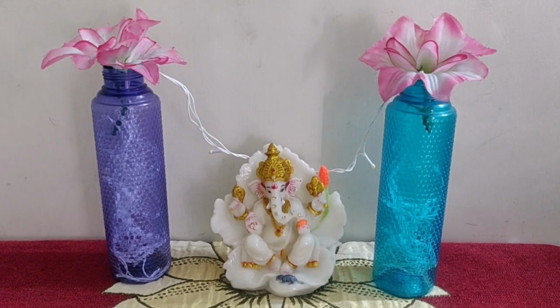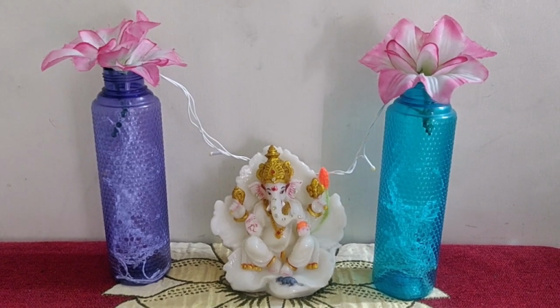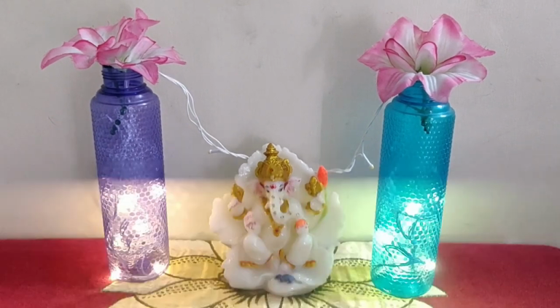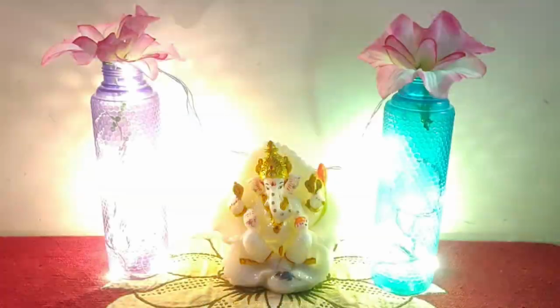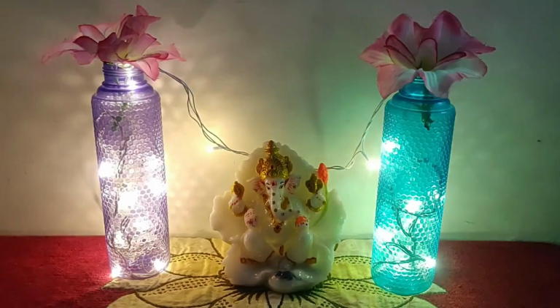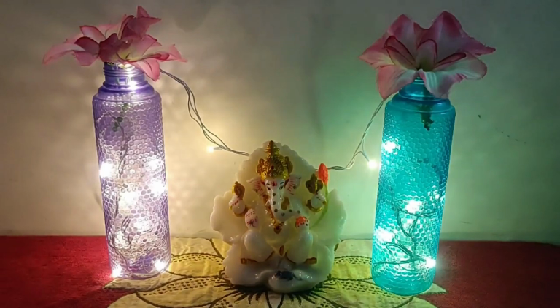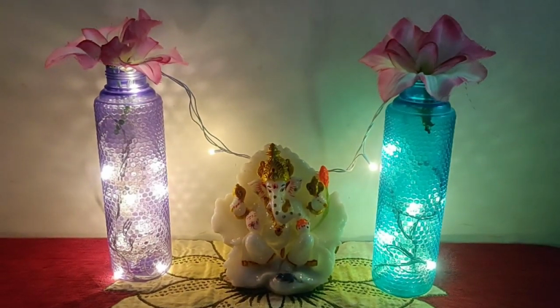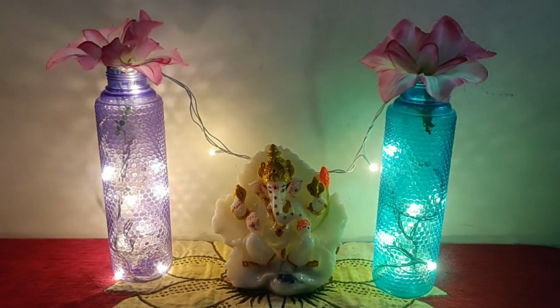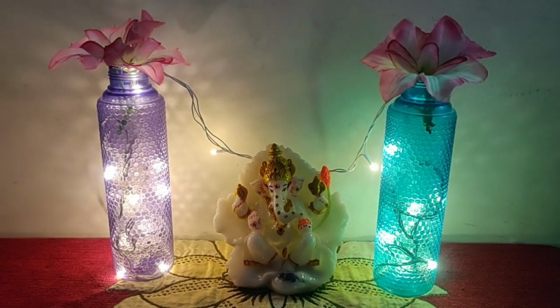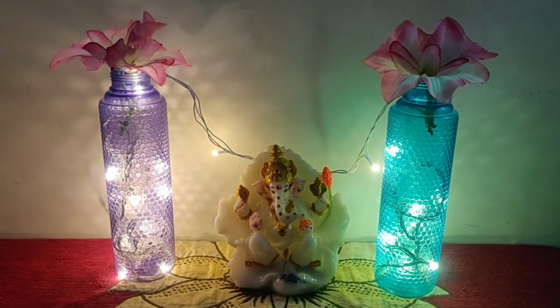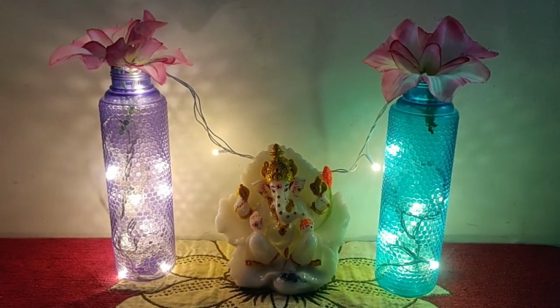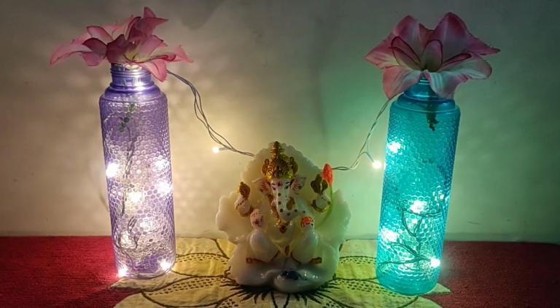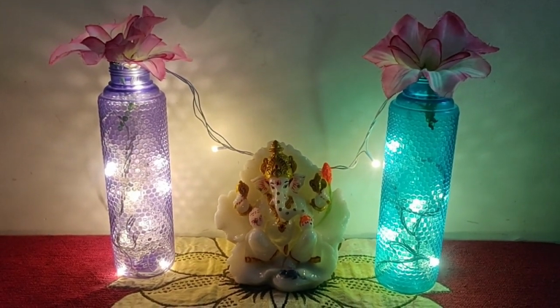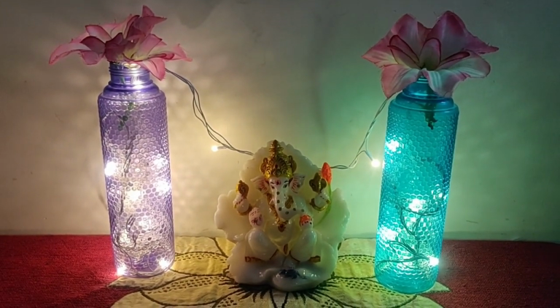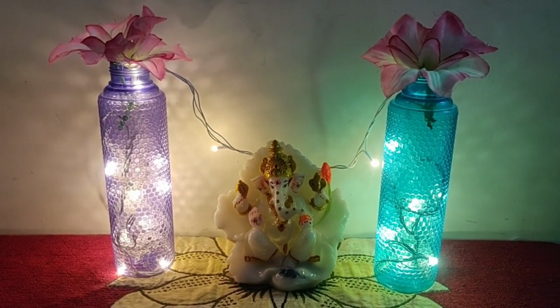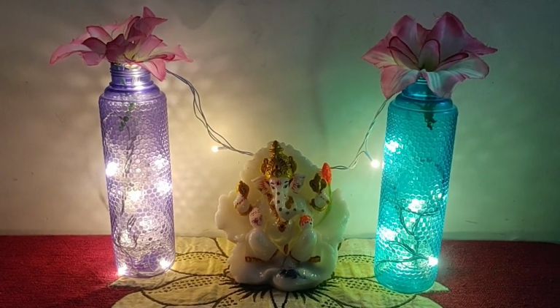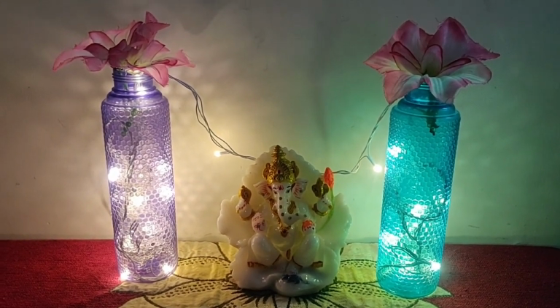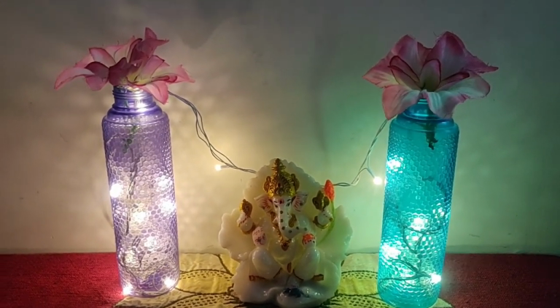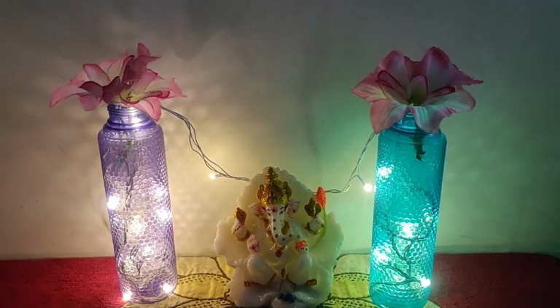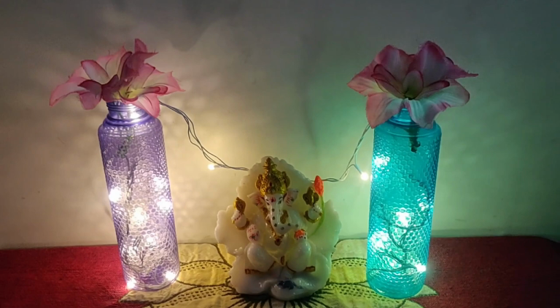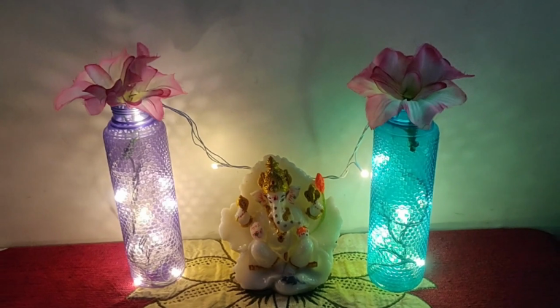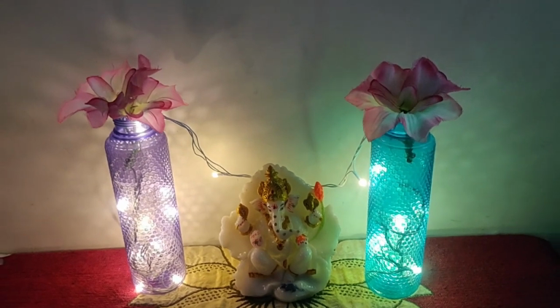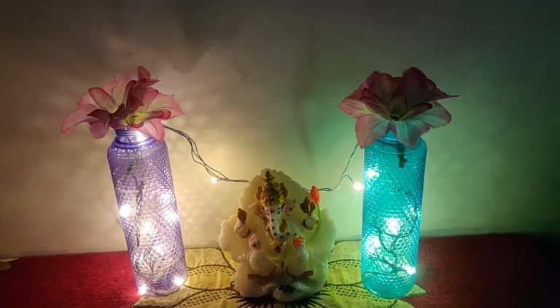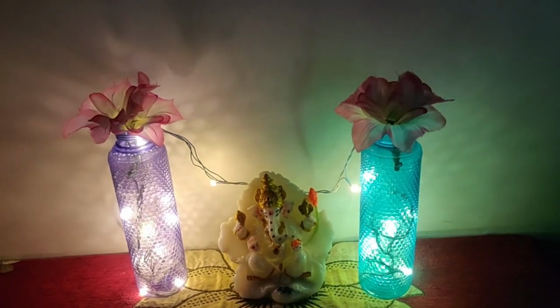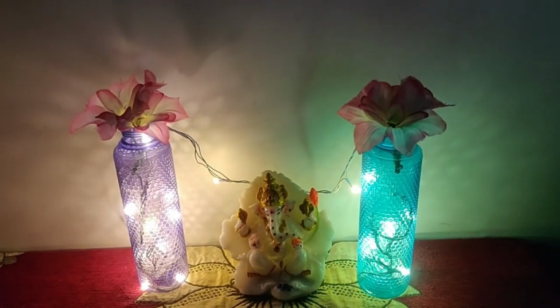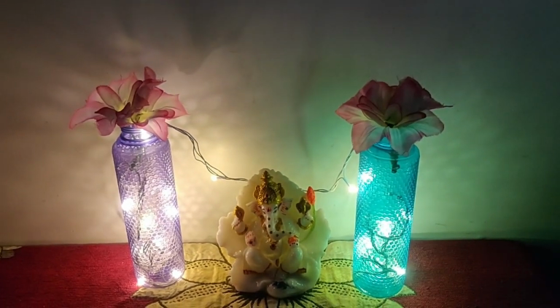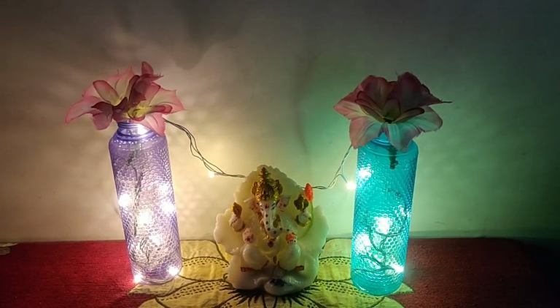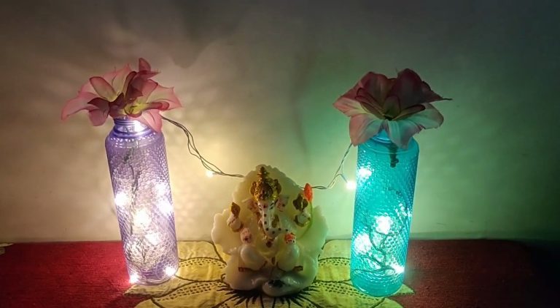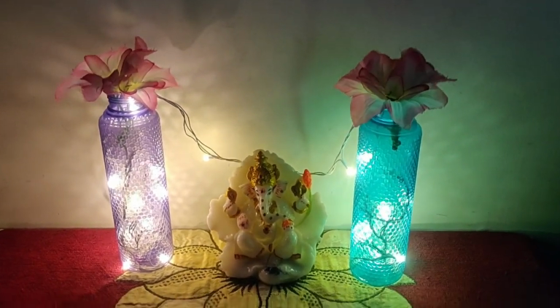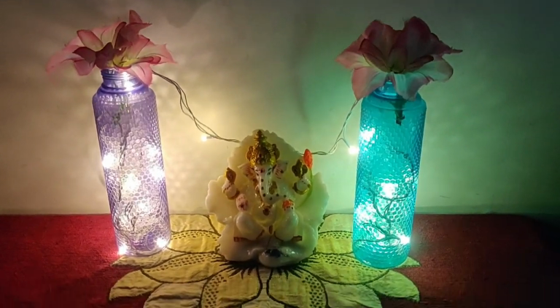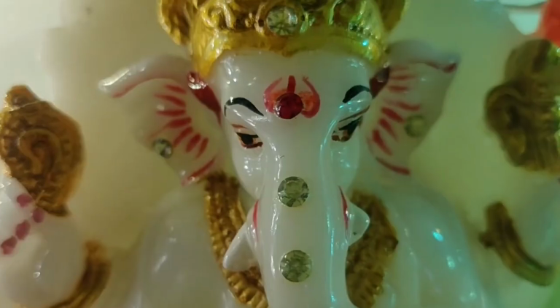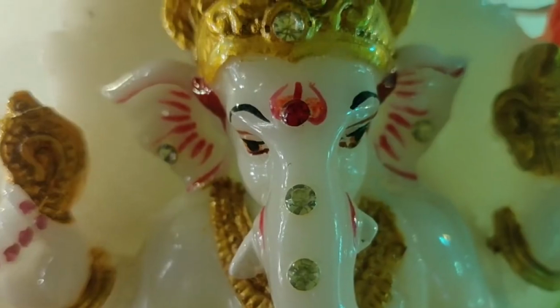It is very easy and simple, so it is very colorful. You can start with this idea.